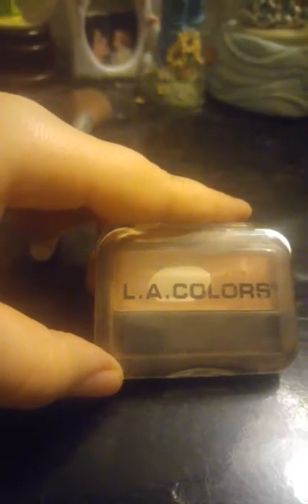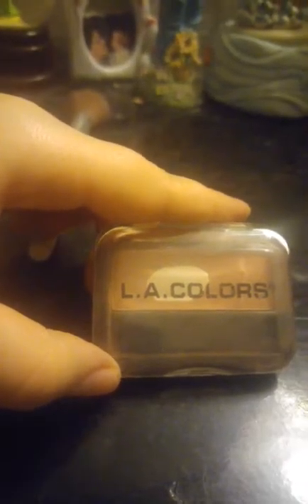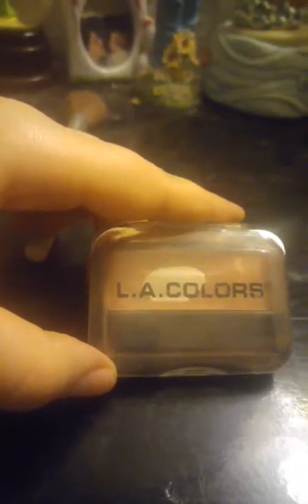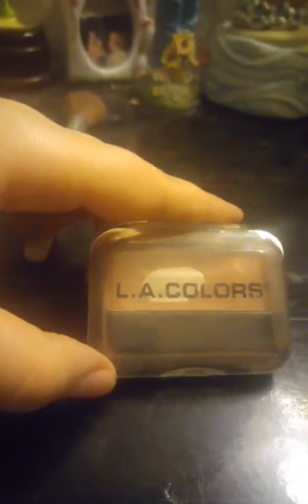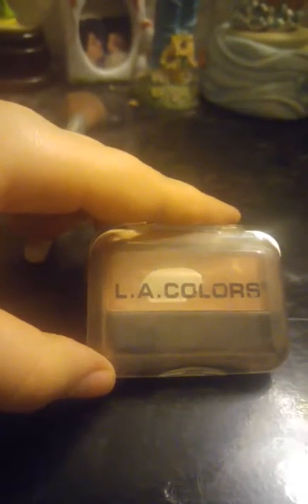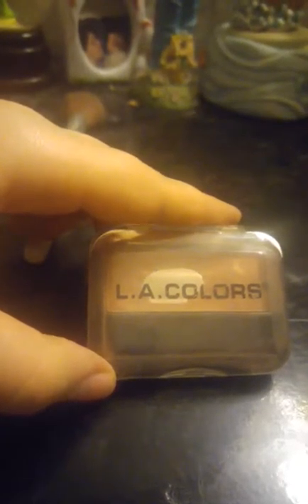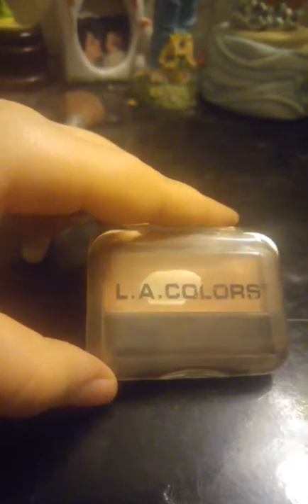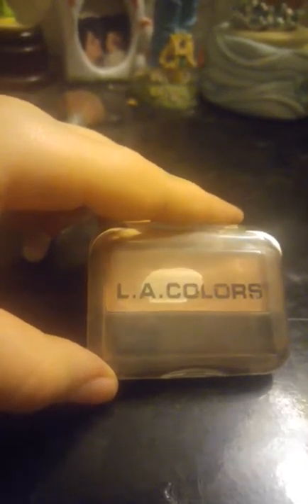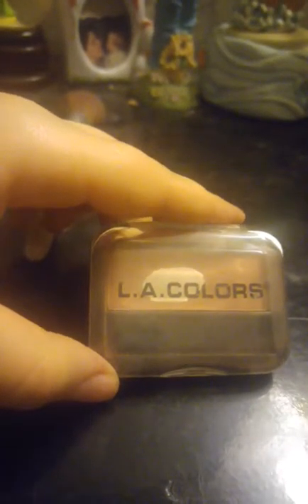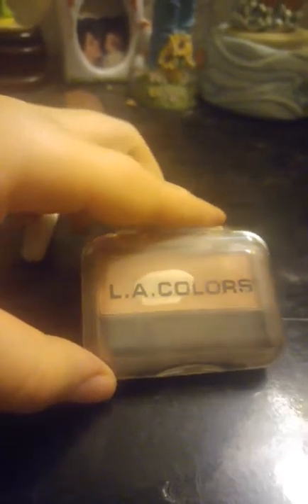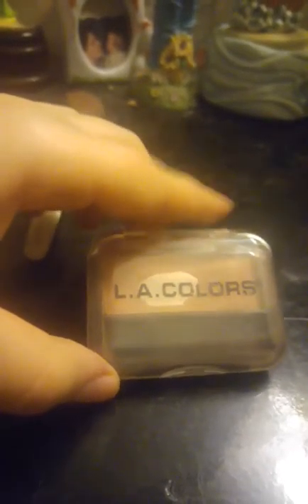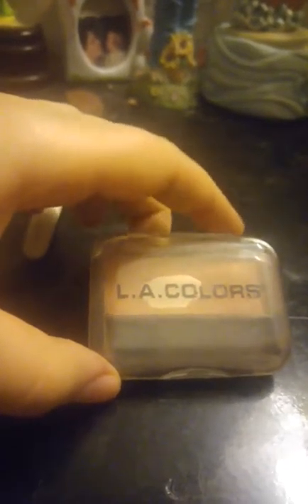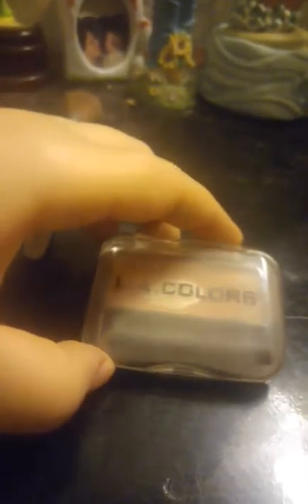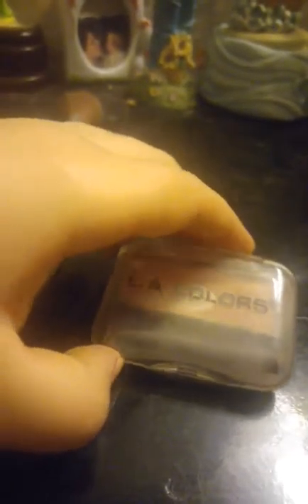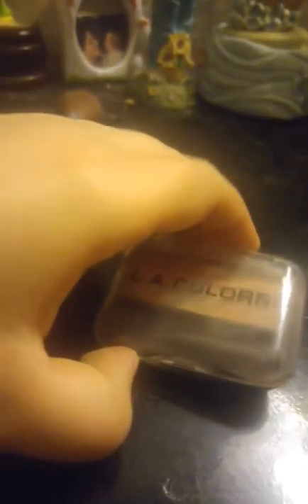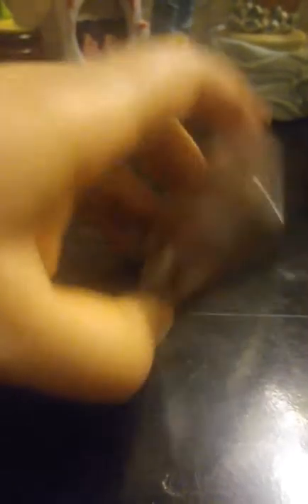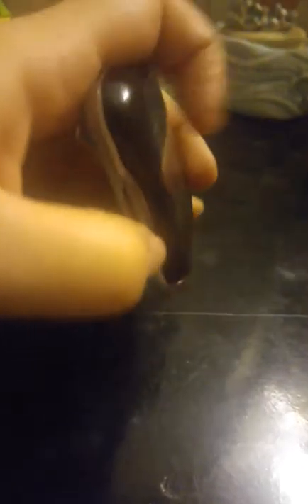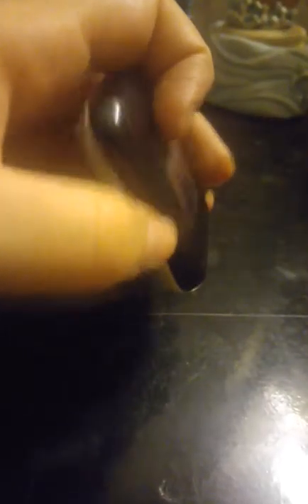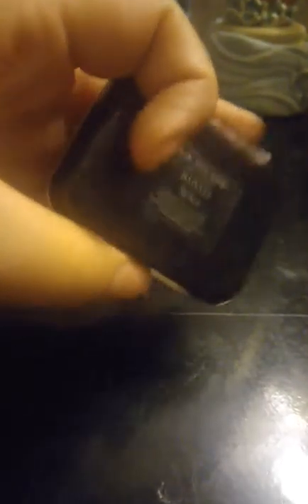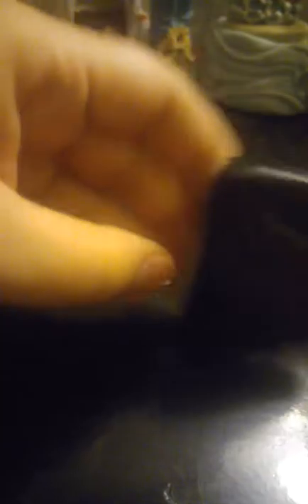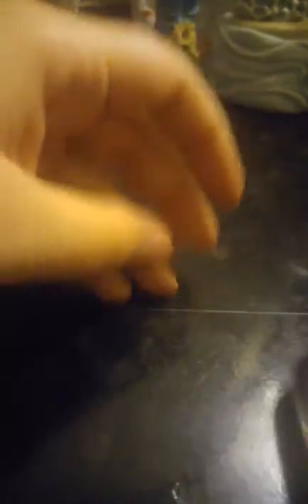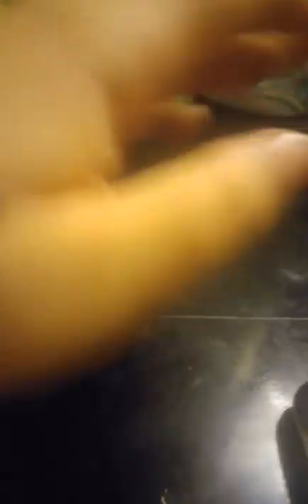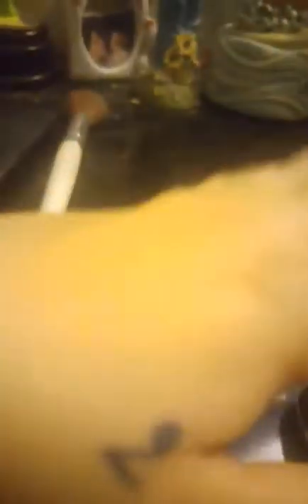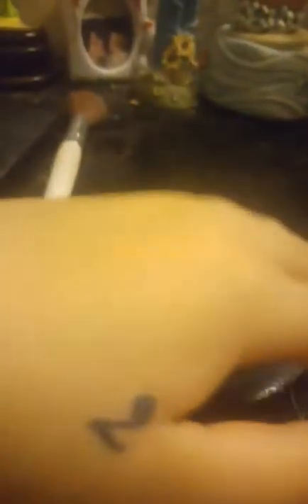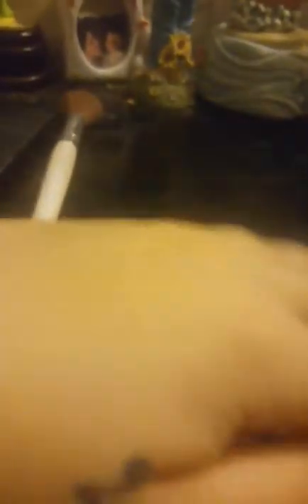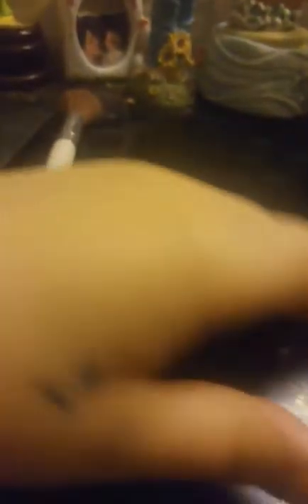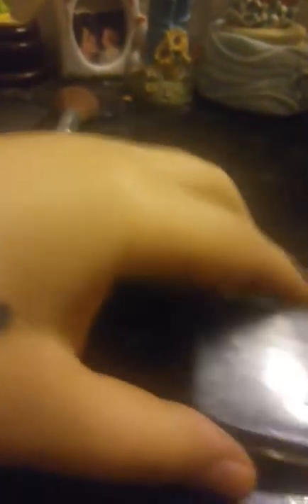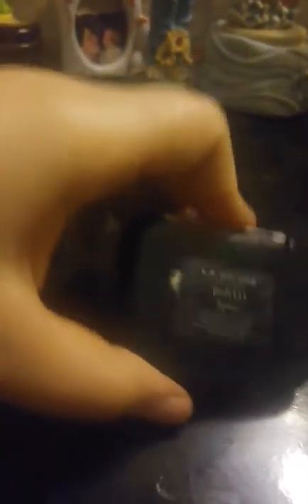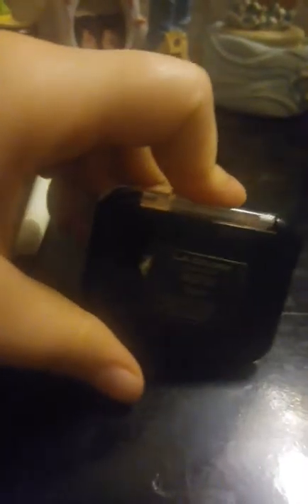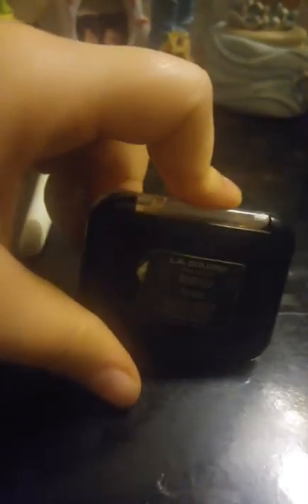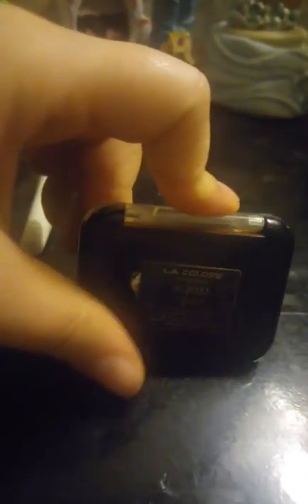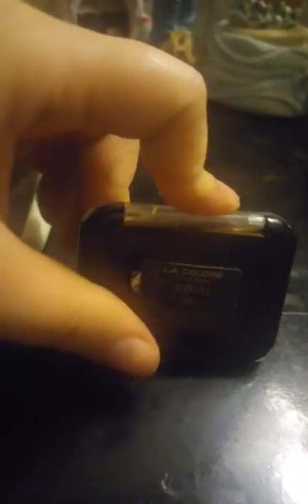And for blush, I use the Alley Colors Blush in the color Spice. This is what I use on my face.